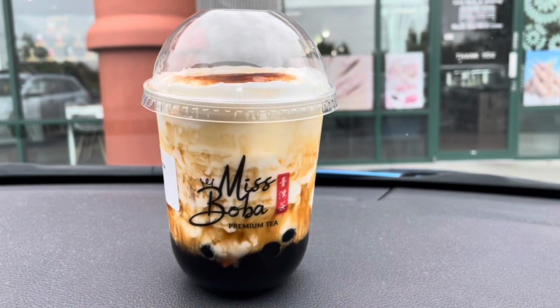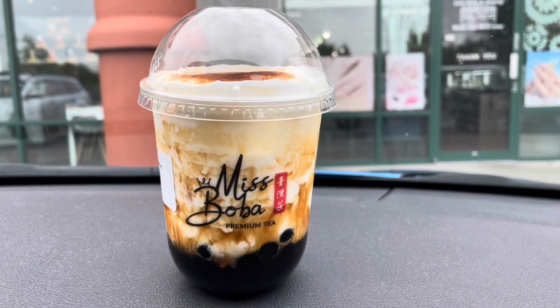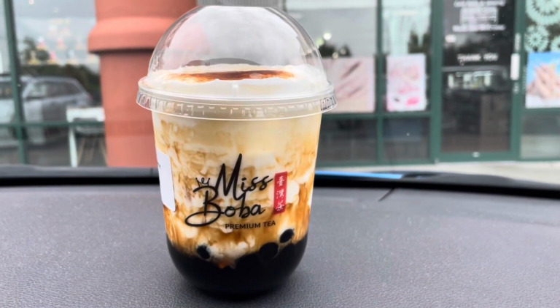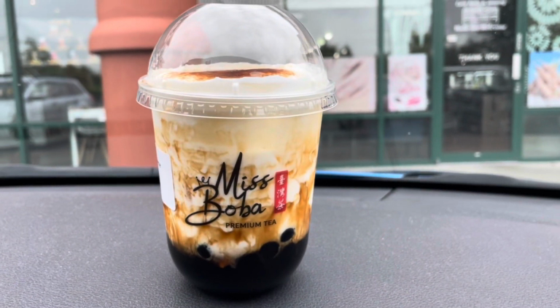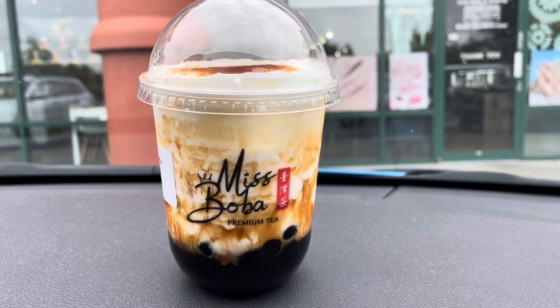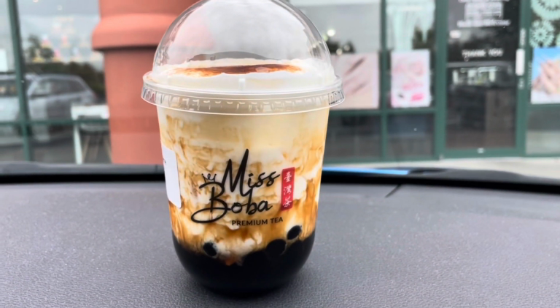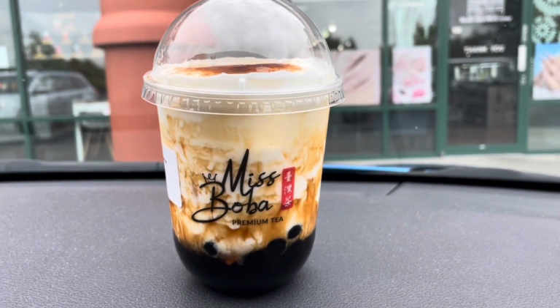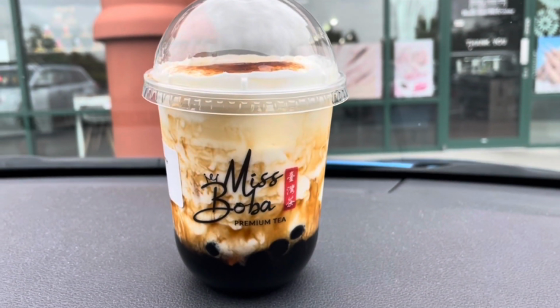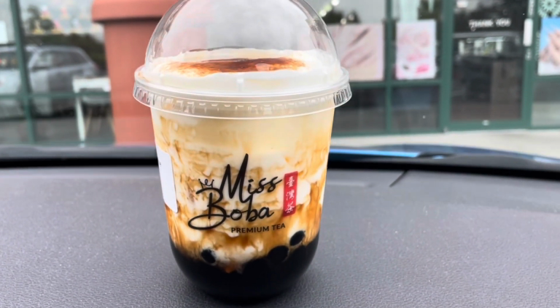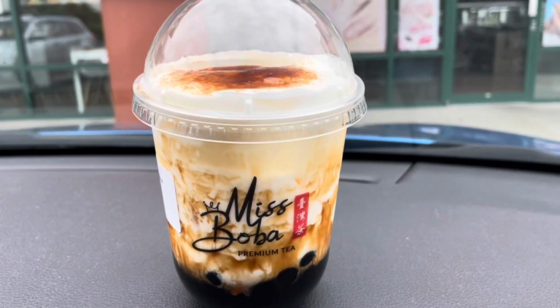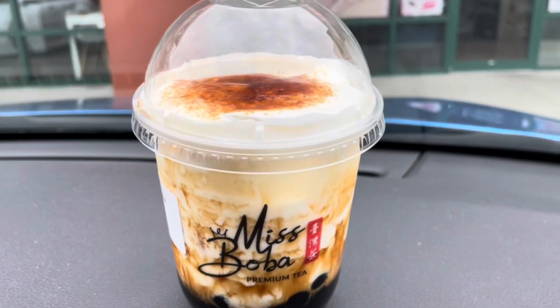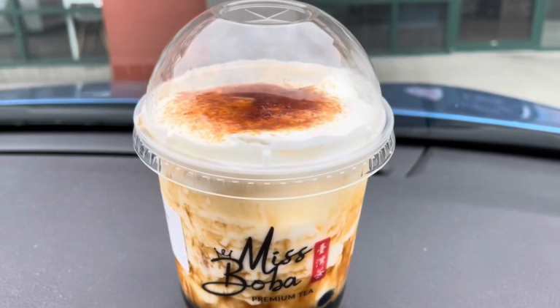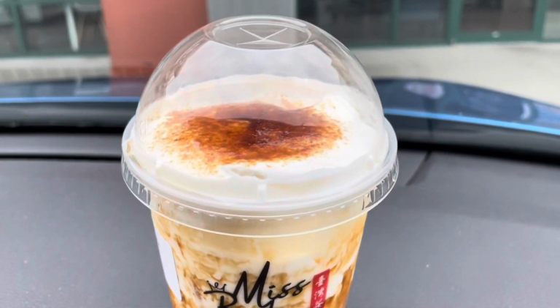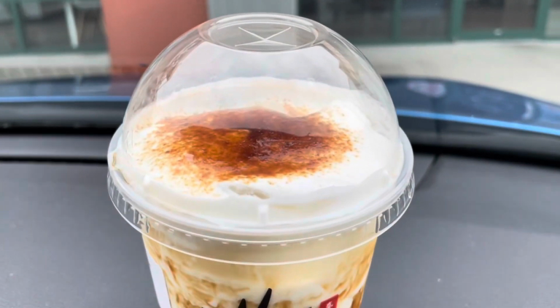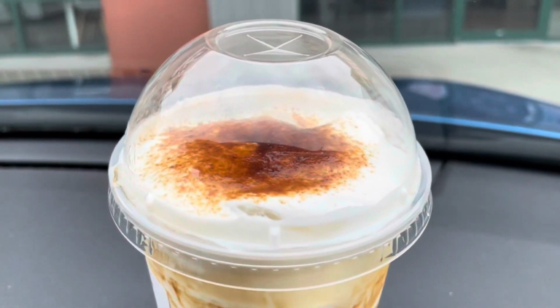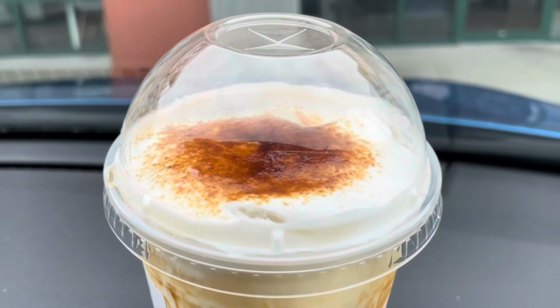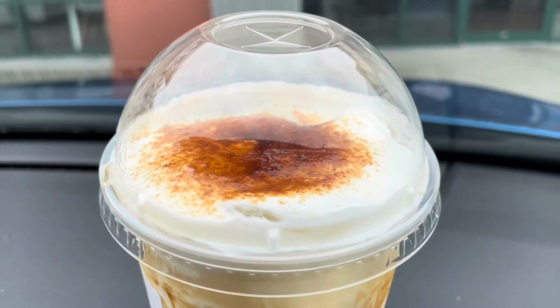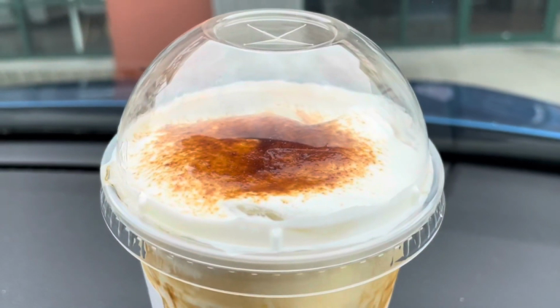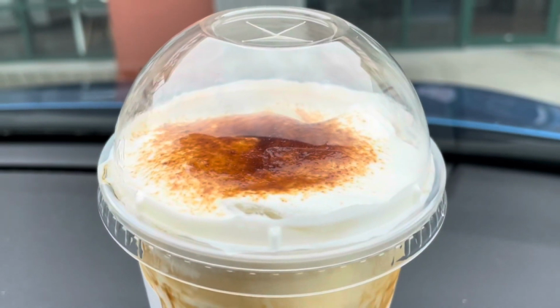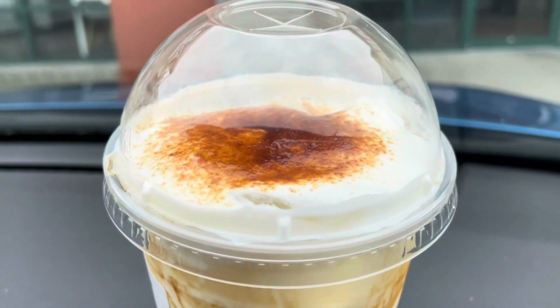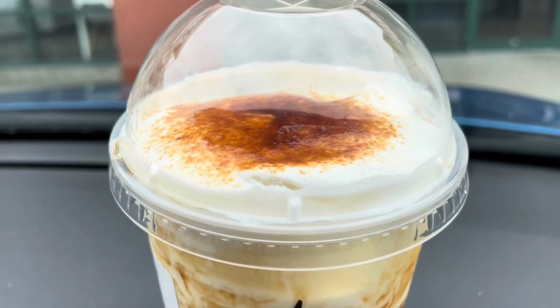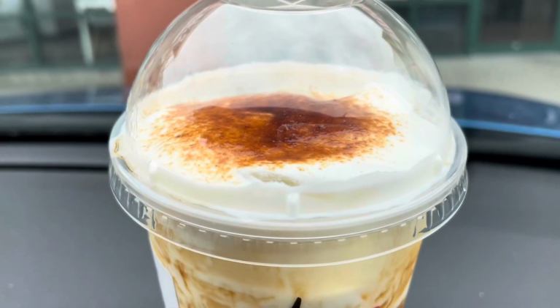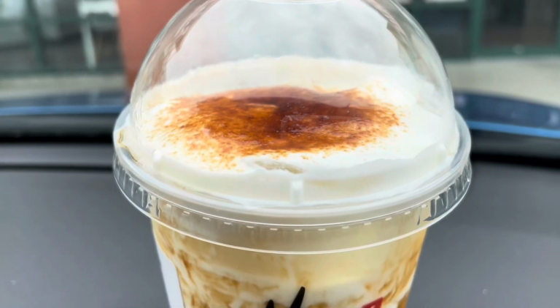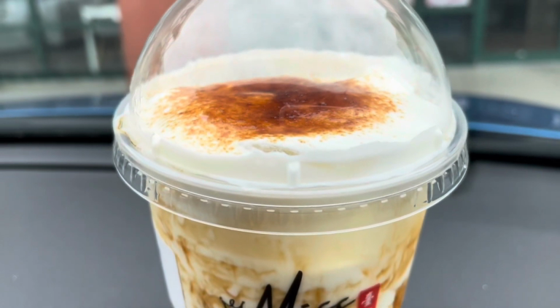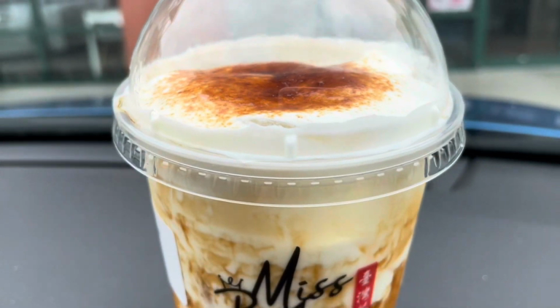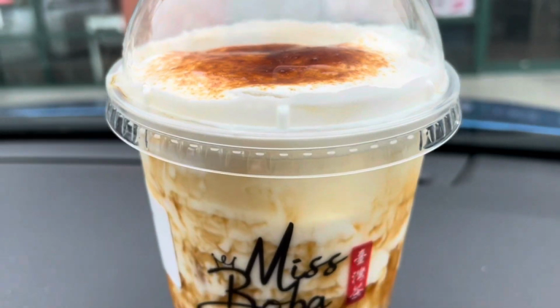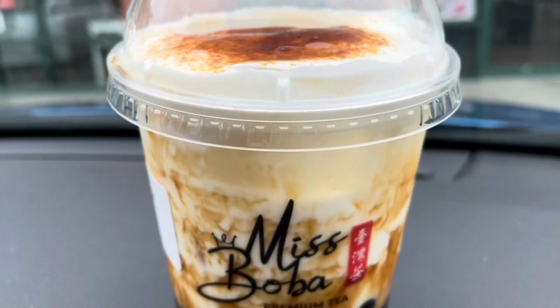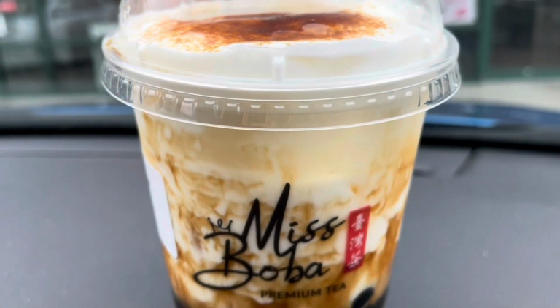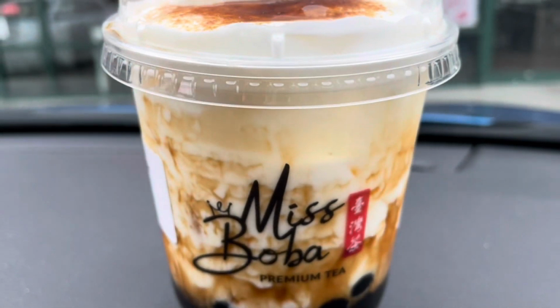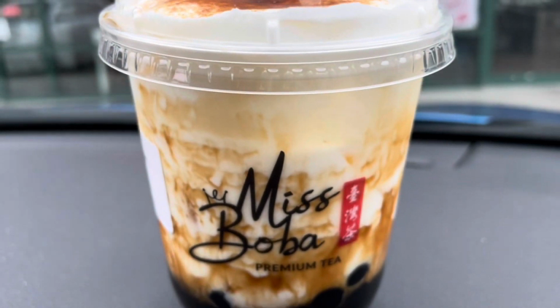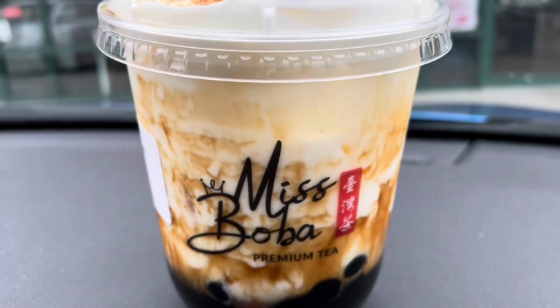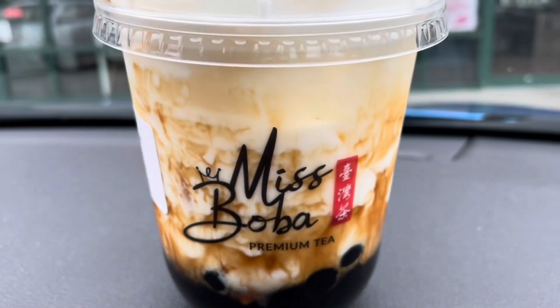On the way to the farm we stopped and got some bubble tea. This is the crème brûlée flavor at this particular shop — so good.